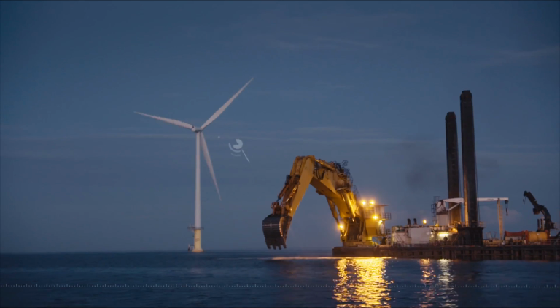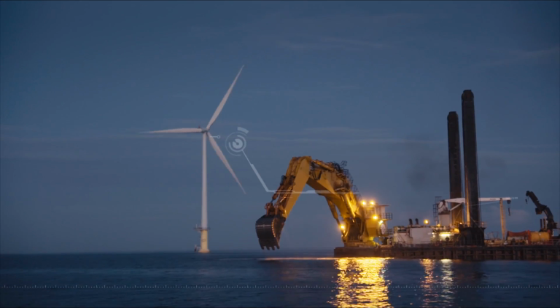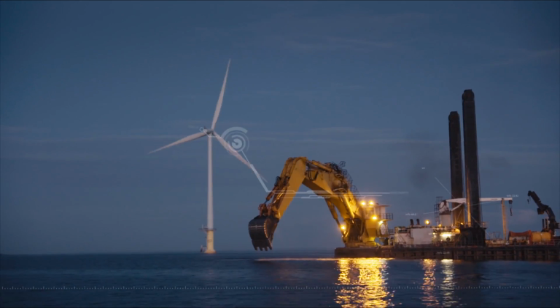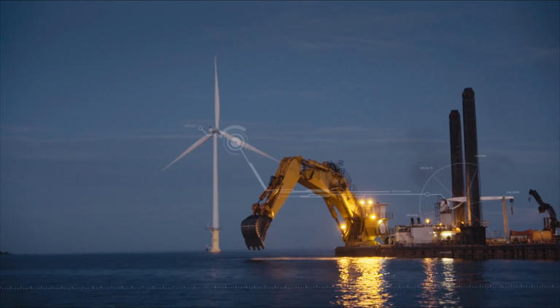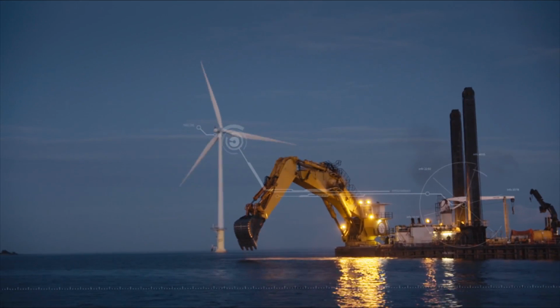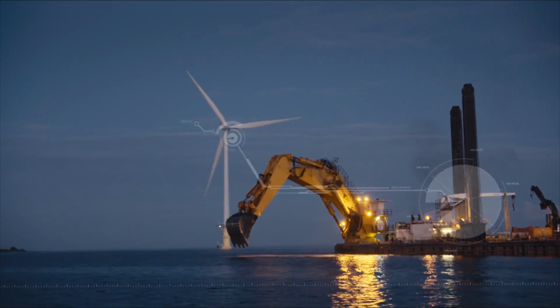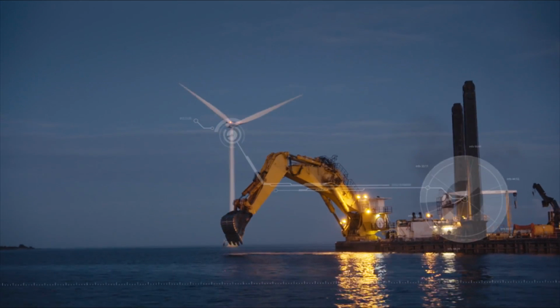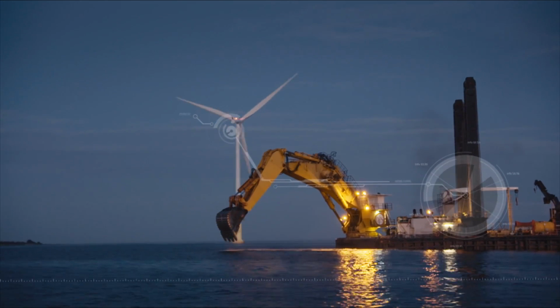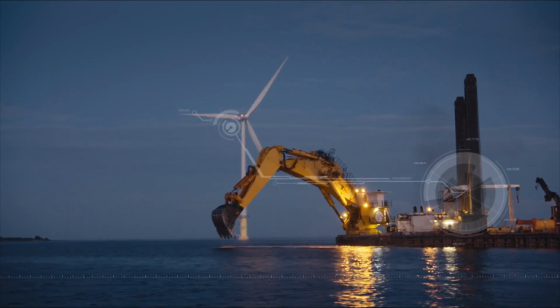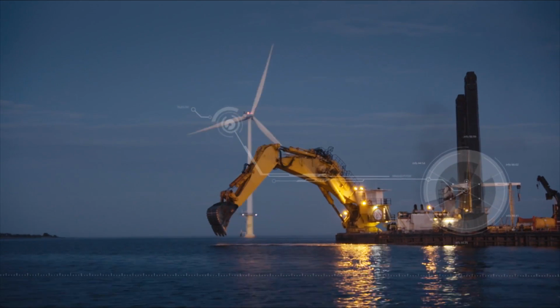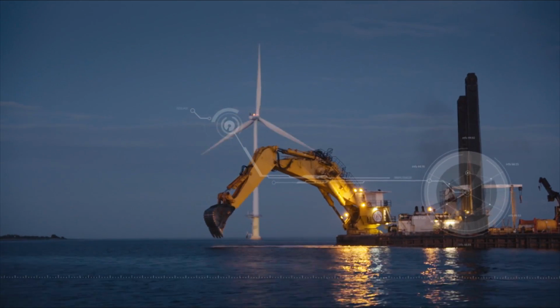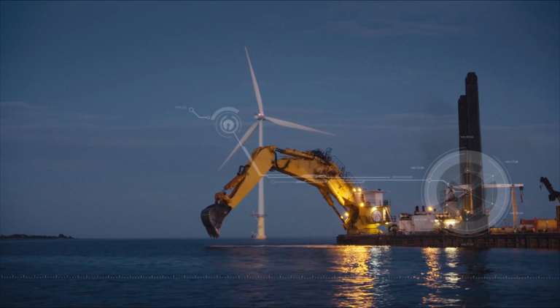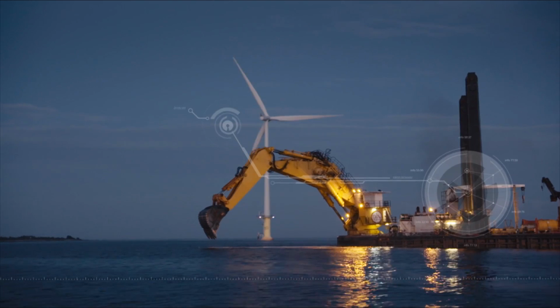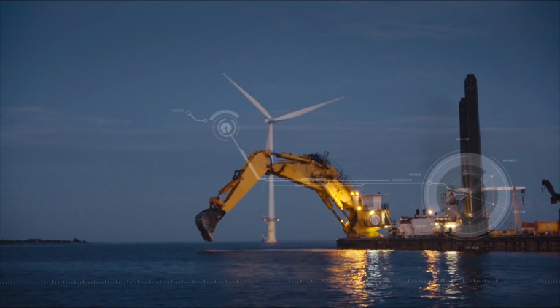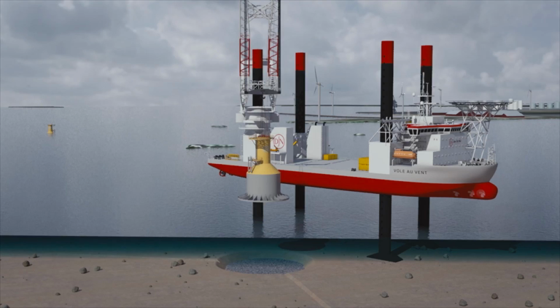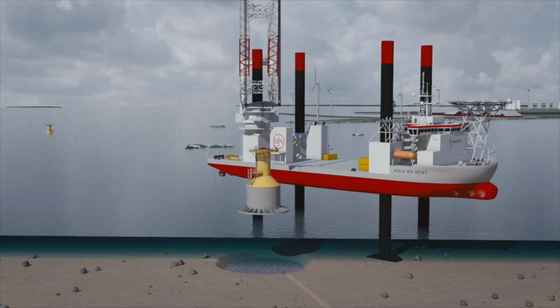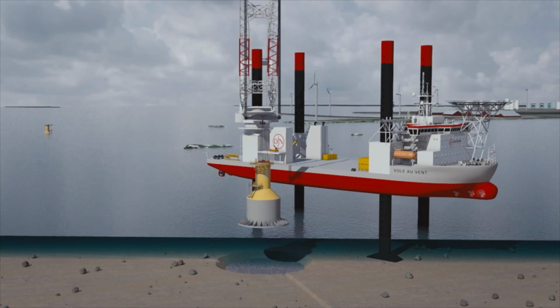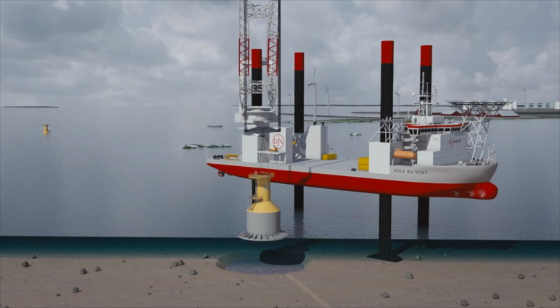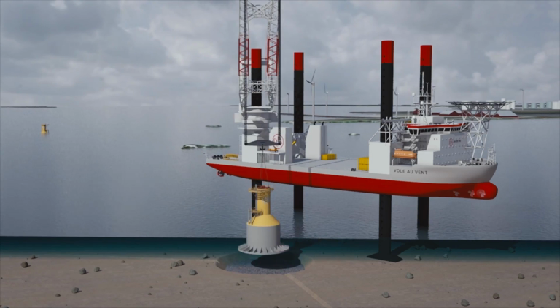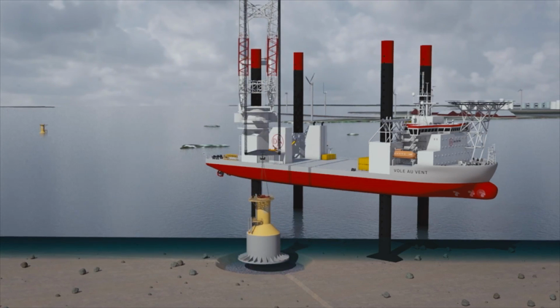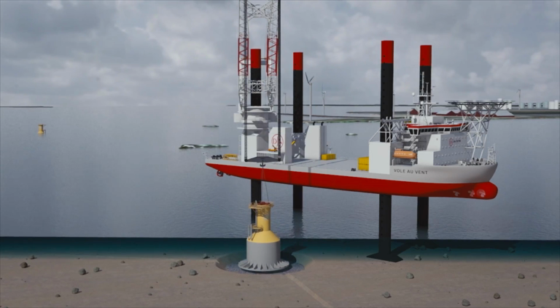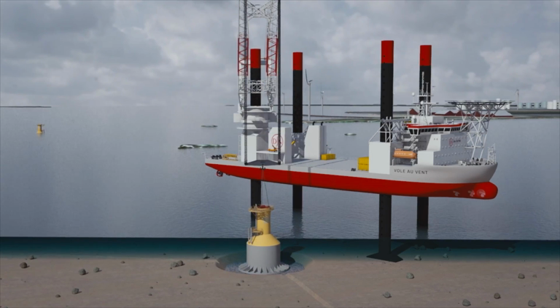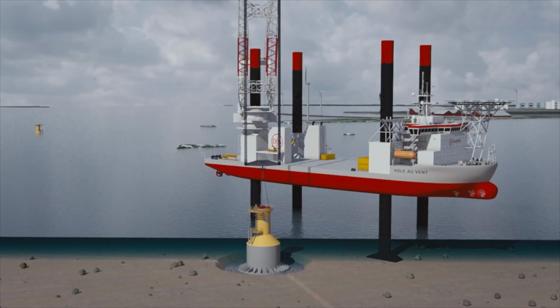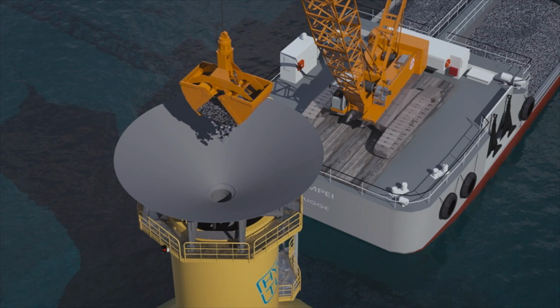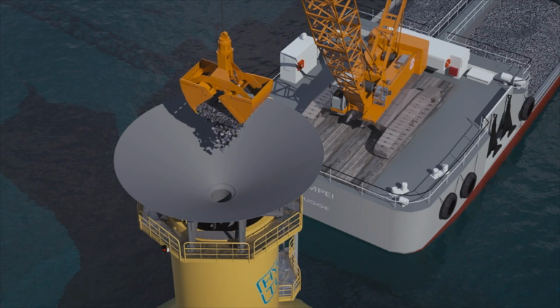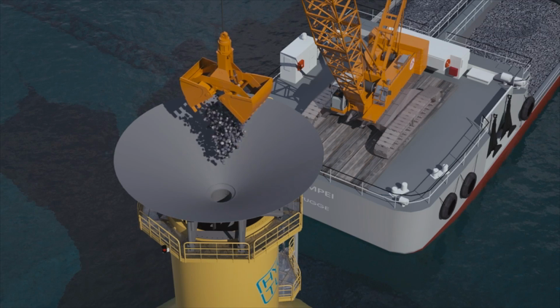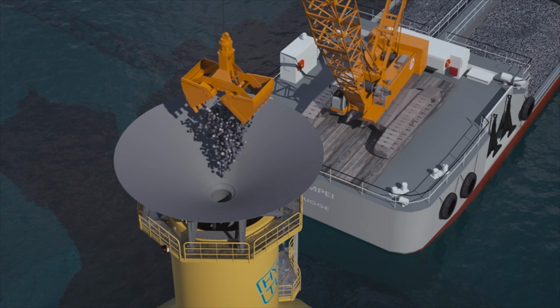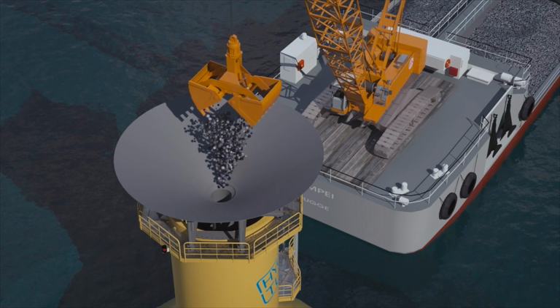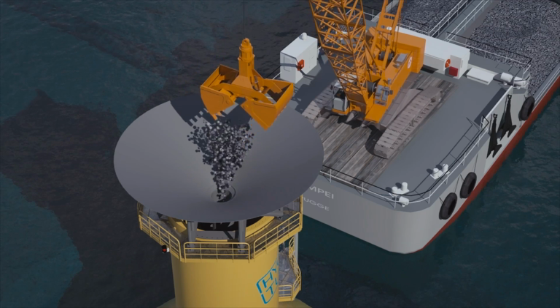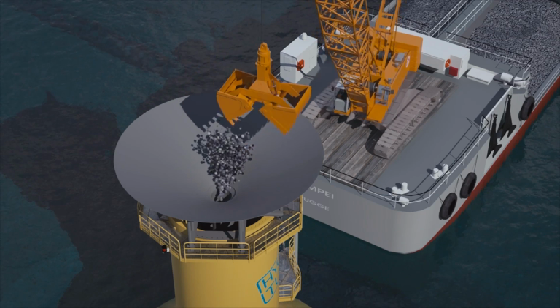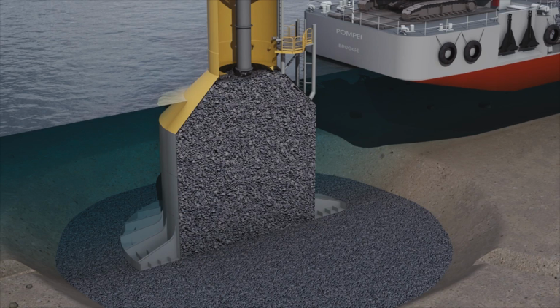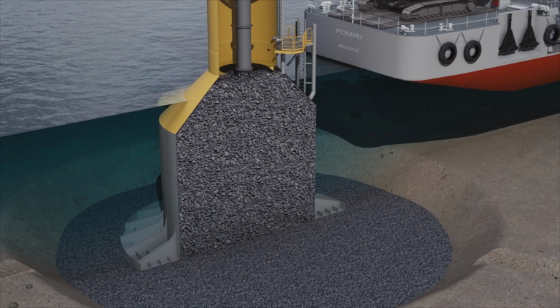We install all types of wind farm foundations, including gravity-based structures, jackets and monopiles.